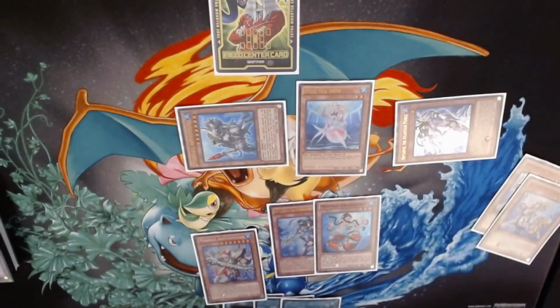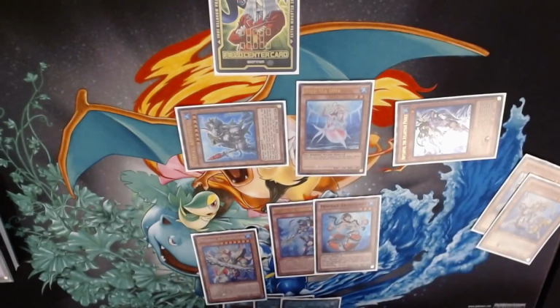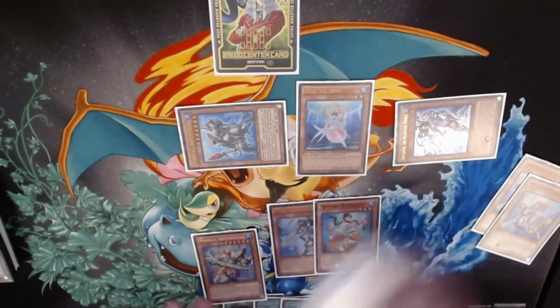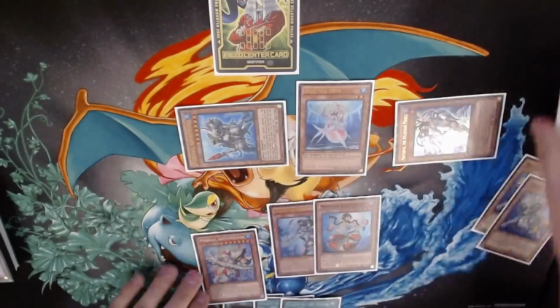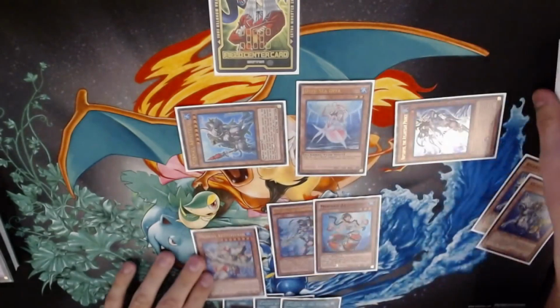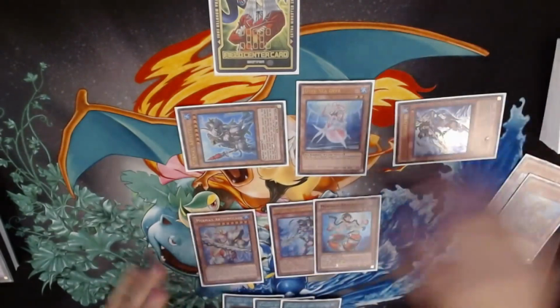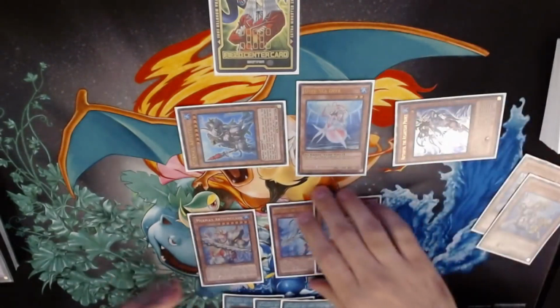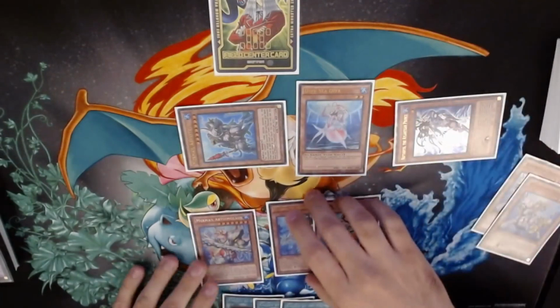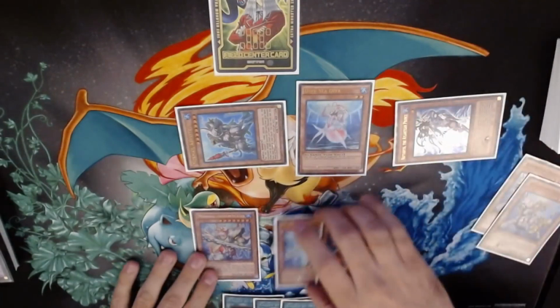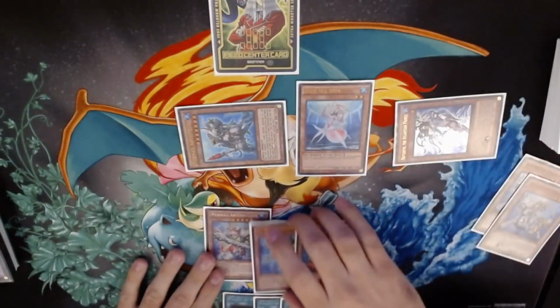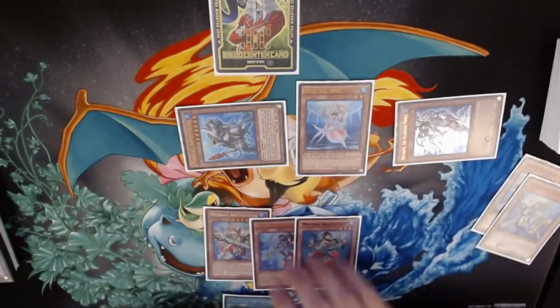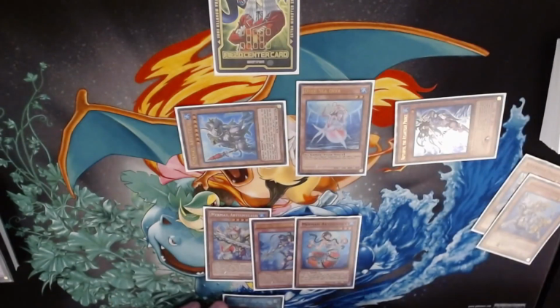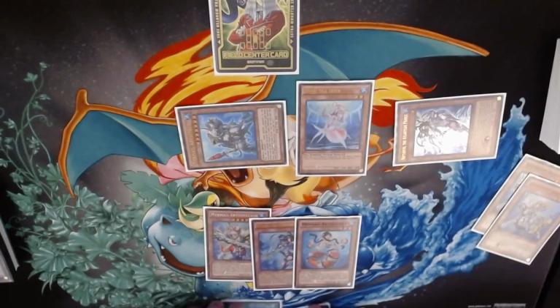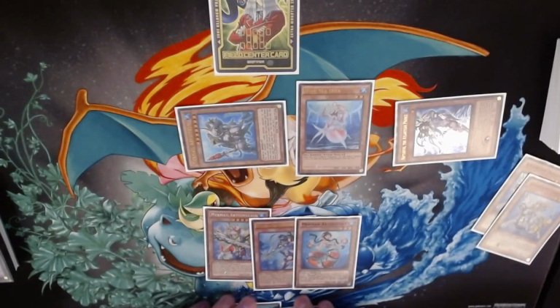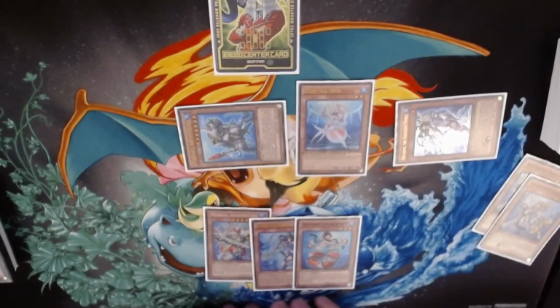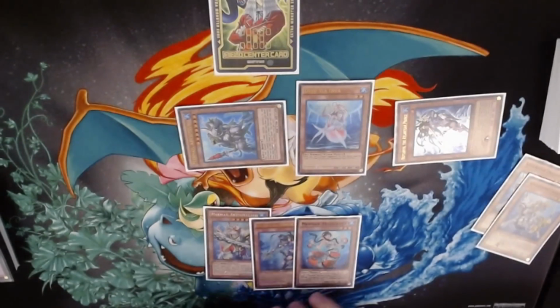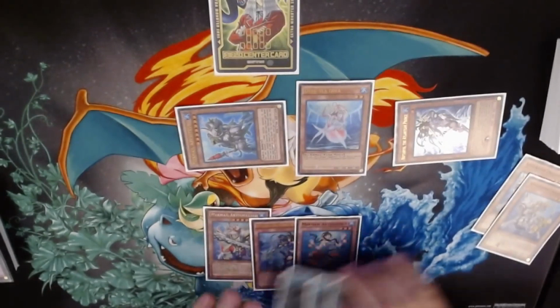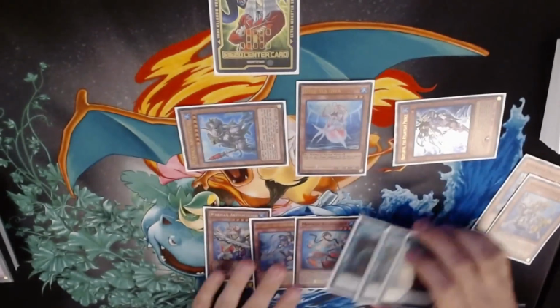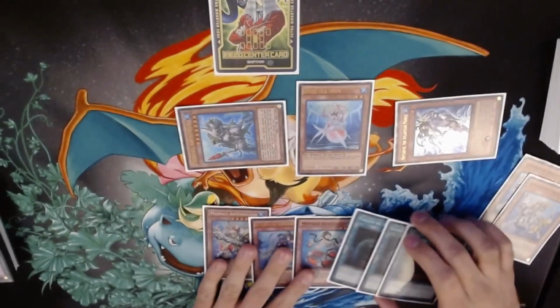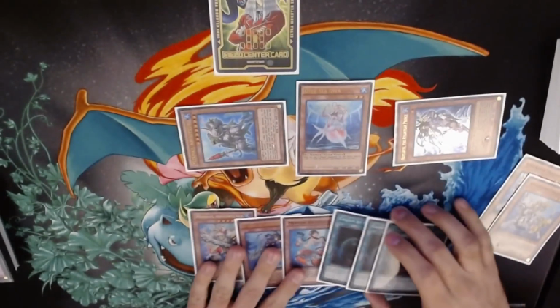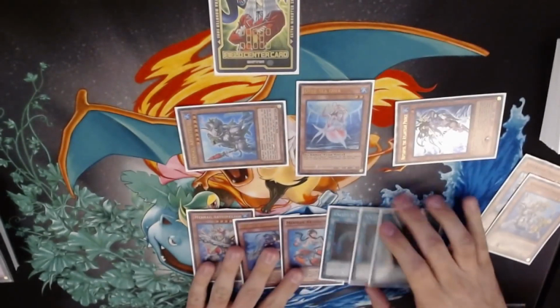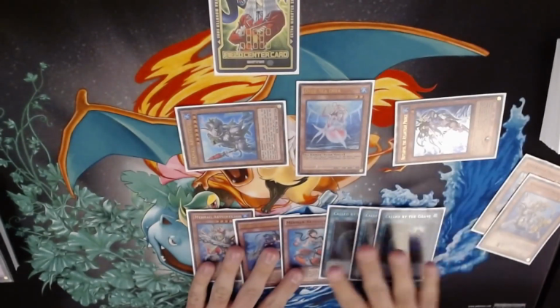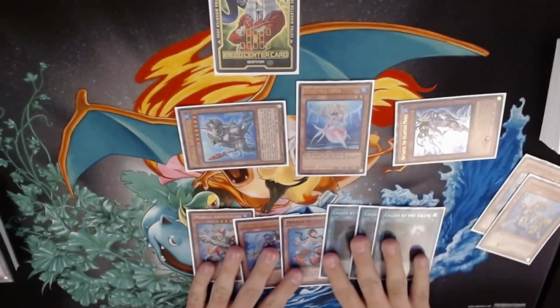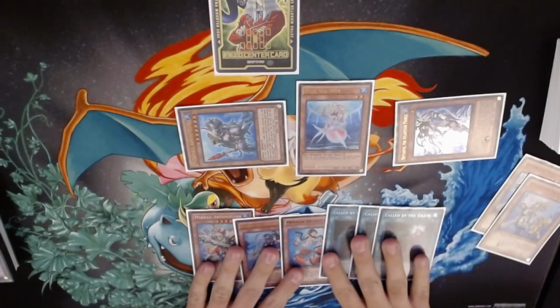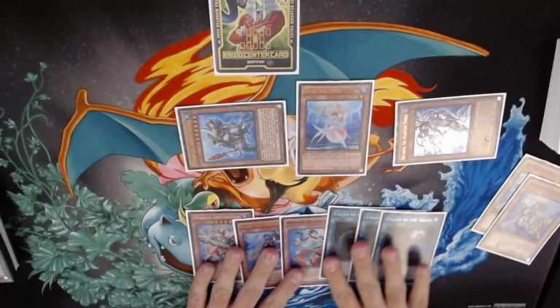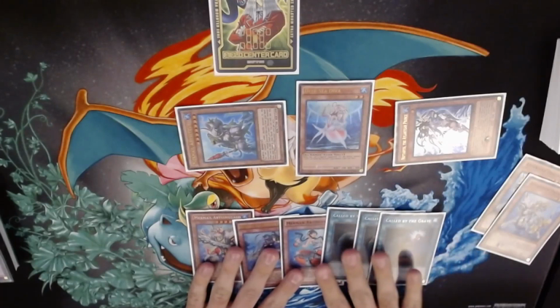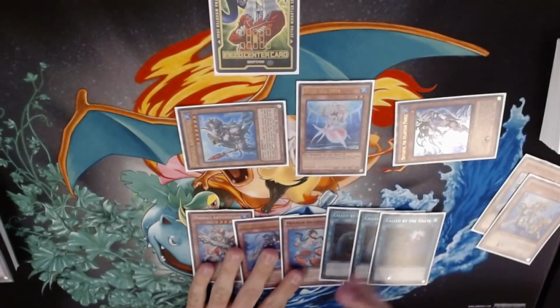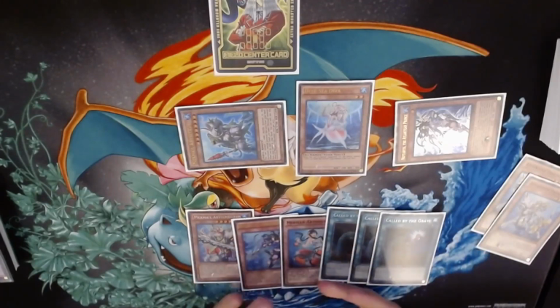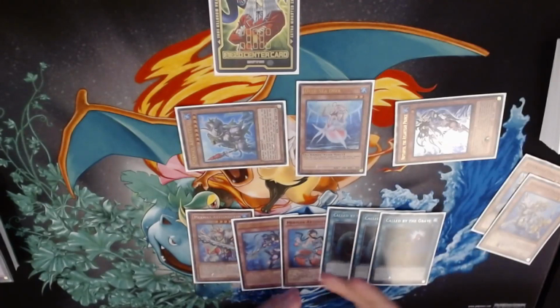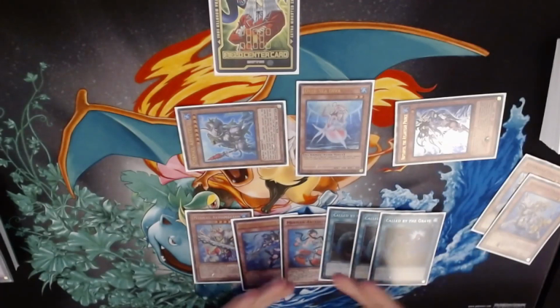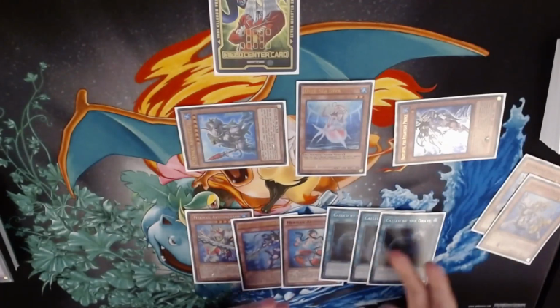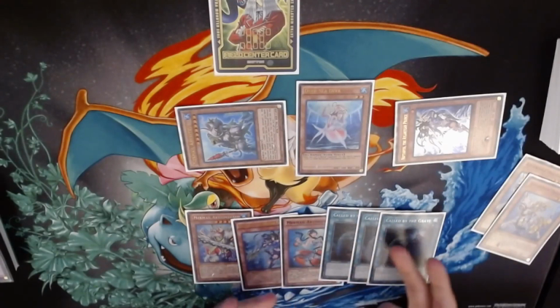So you have six cards in hand. I'll just use these Called by the Graves to represent blanks — it doesn't matter what these cards are.